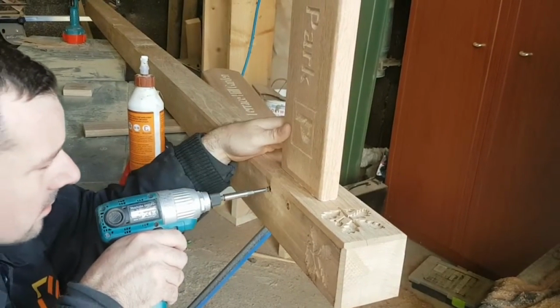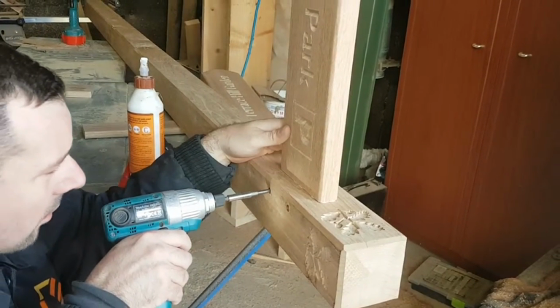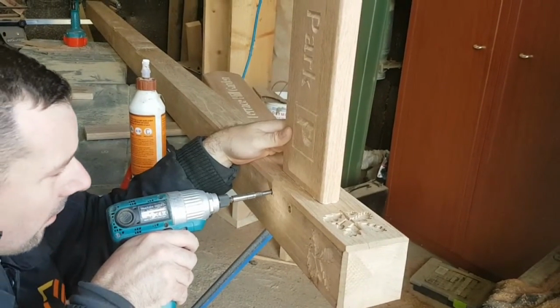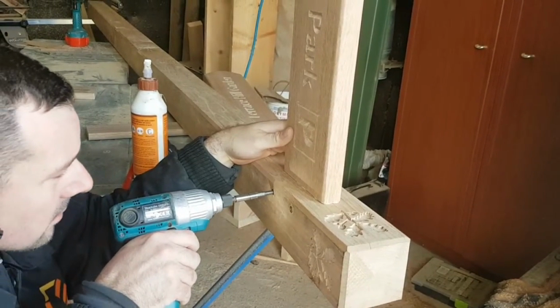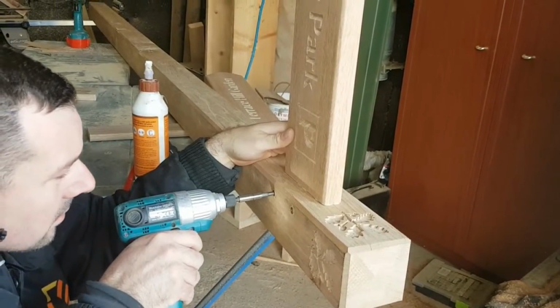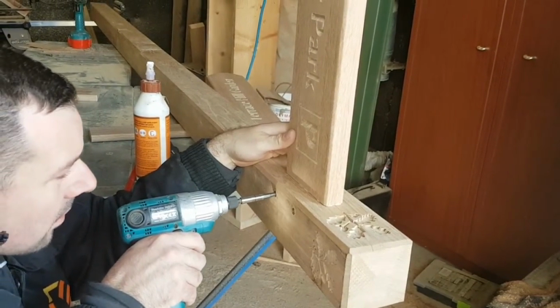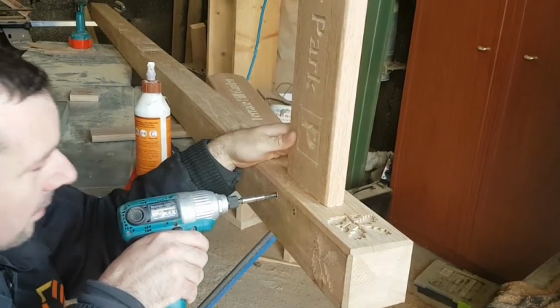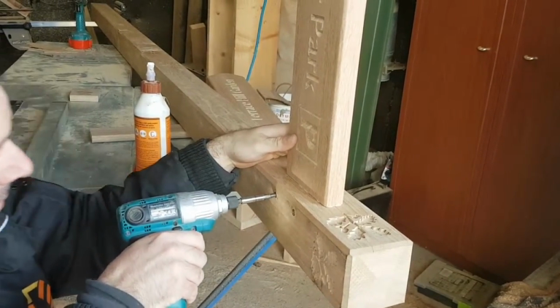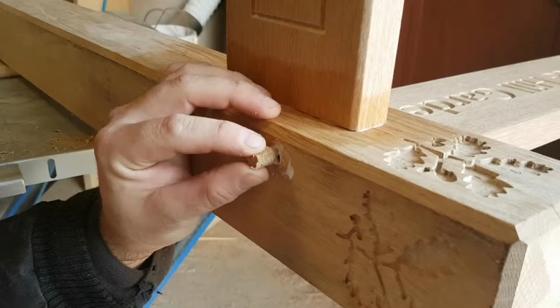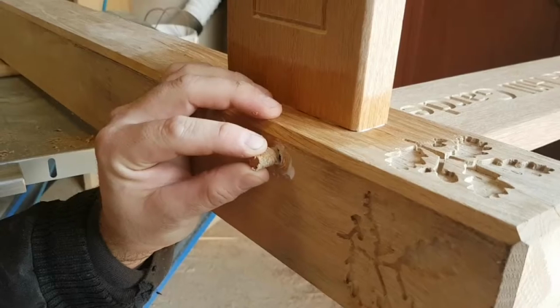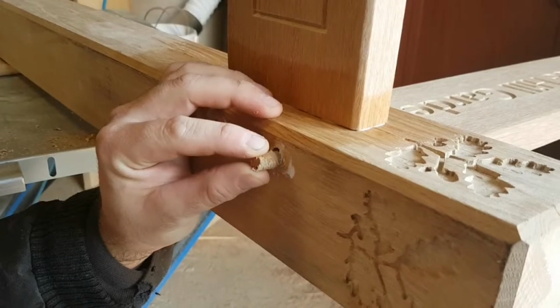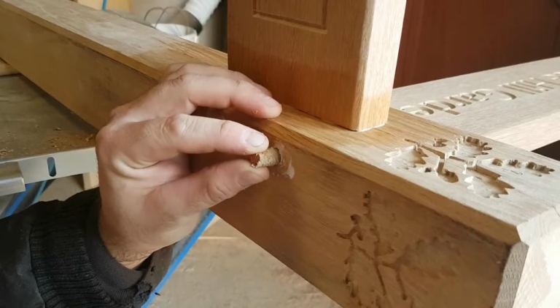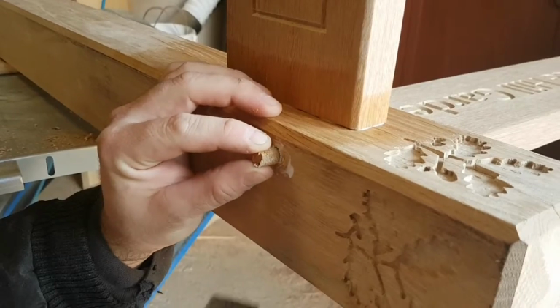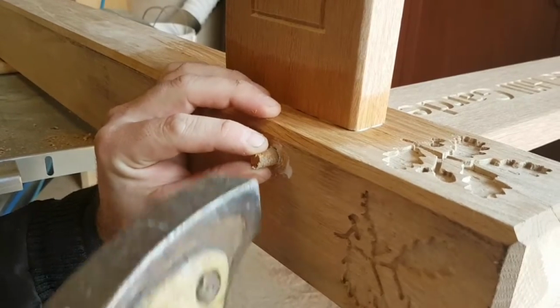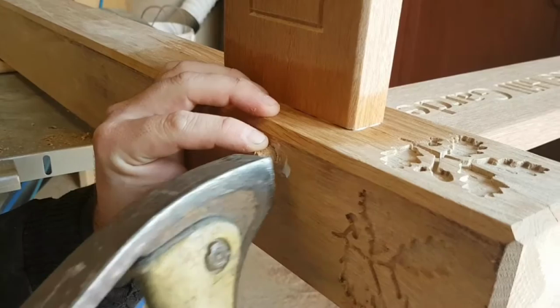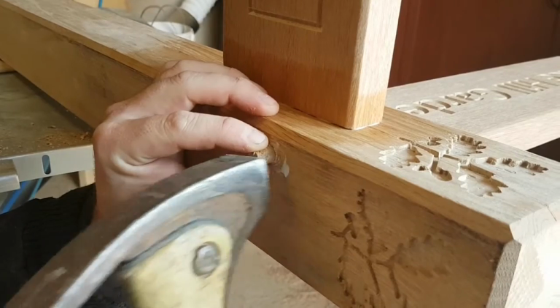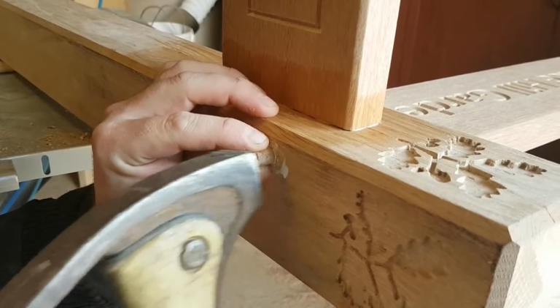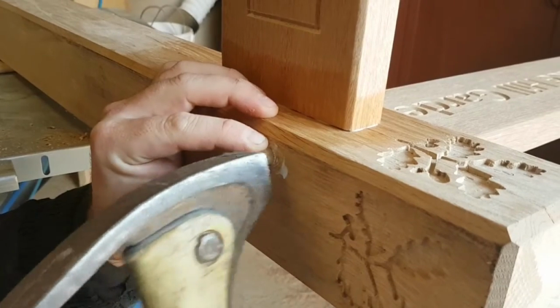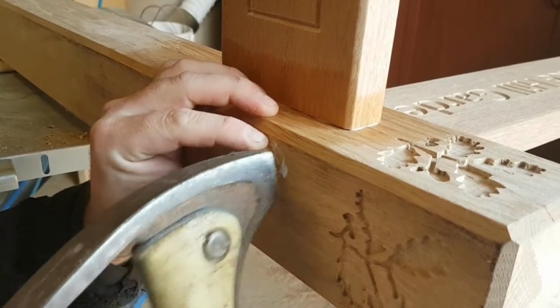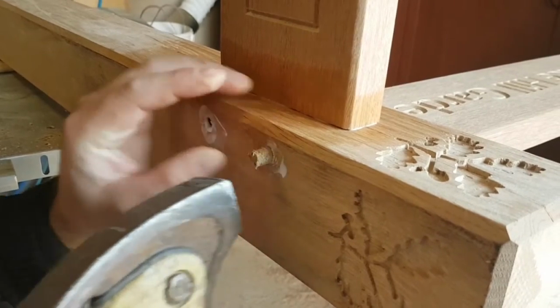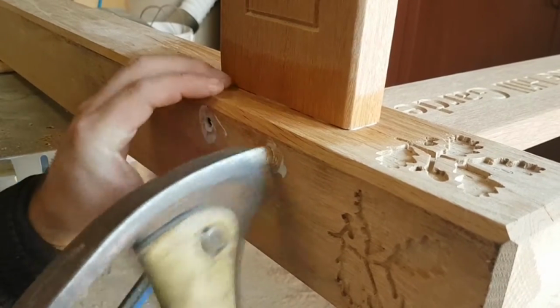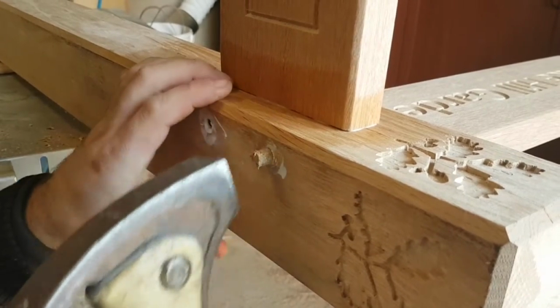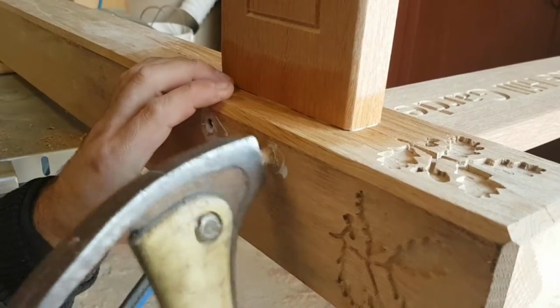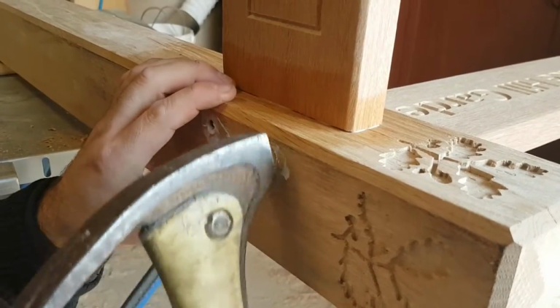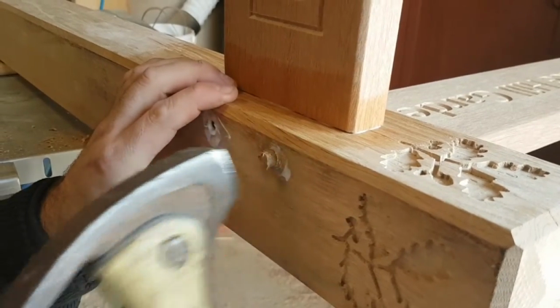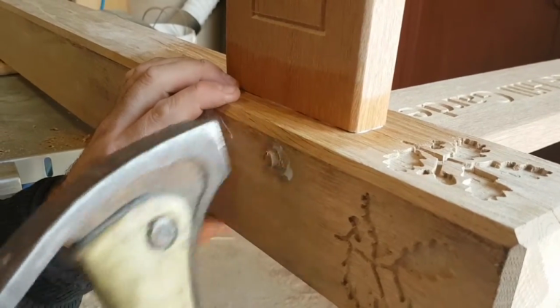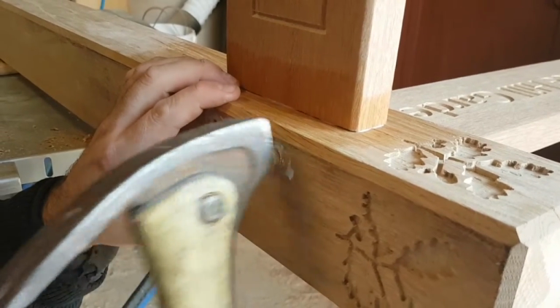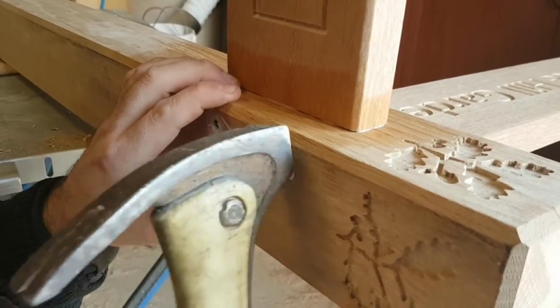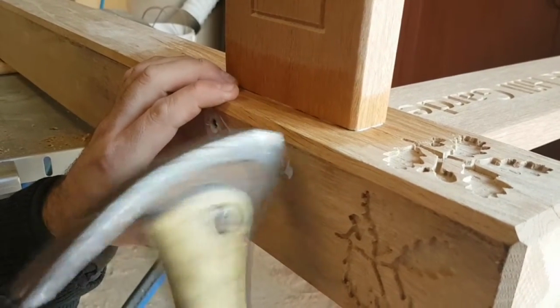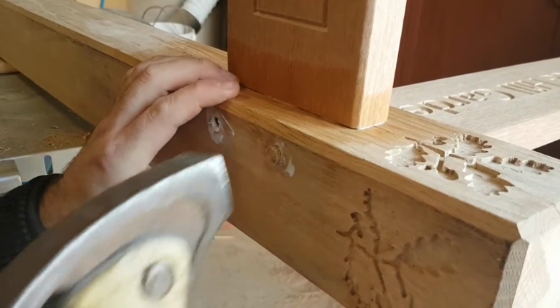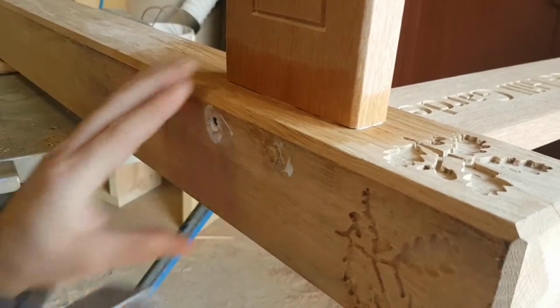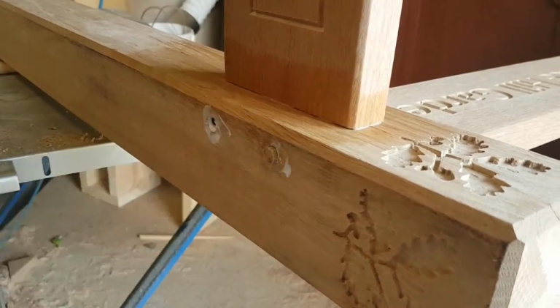The arms were then glued and screwed in place and all the screw holes hidden using oak plugs made from the same wood.